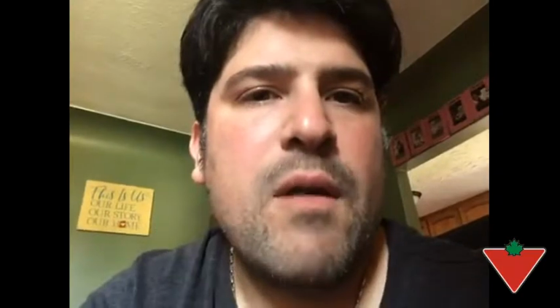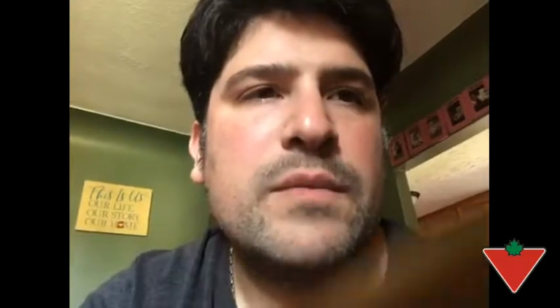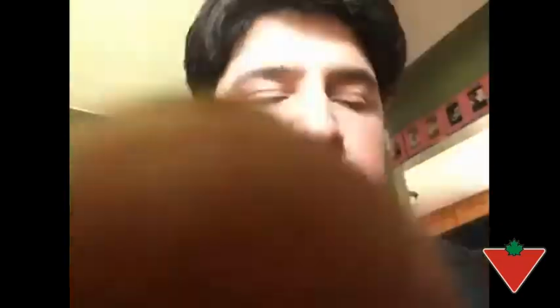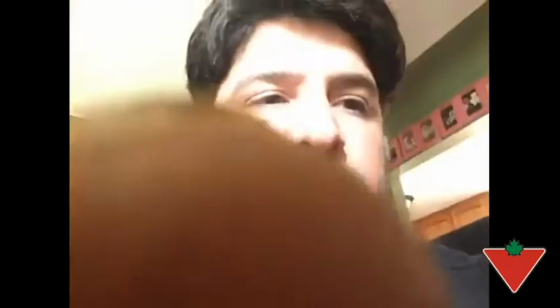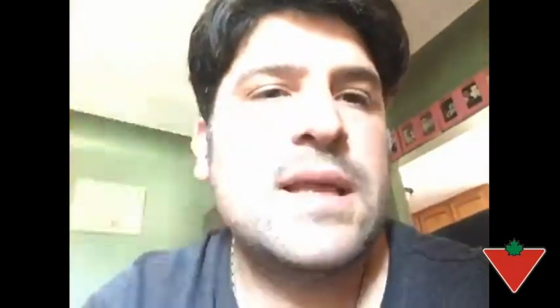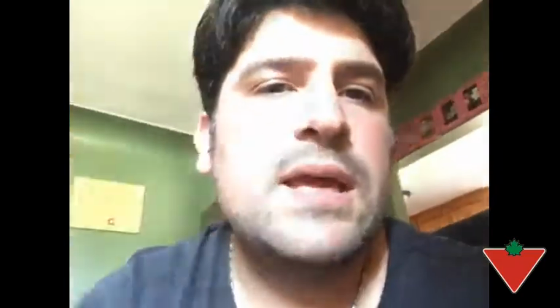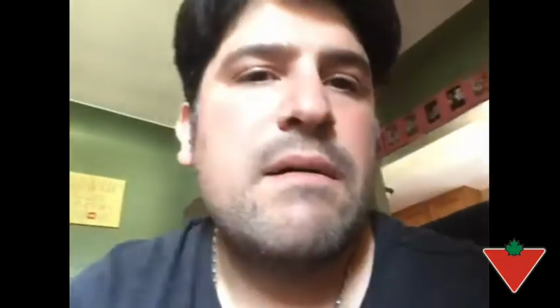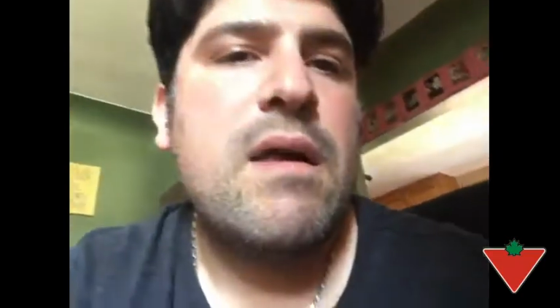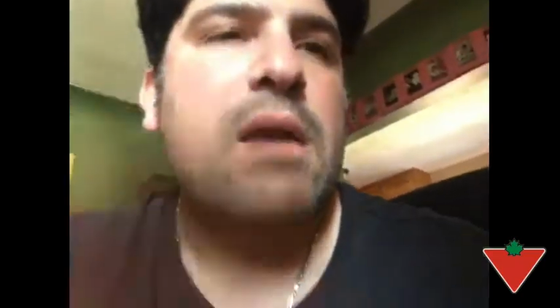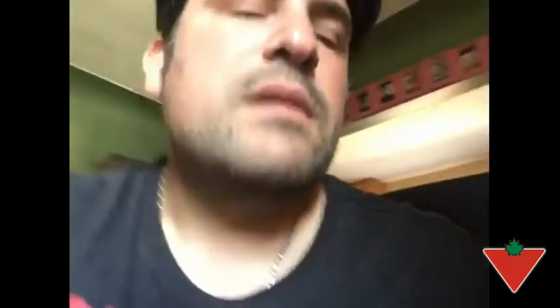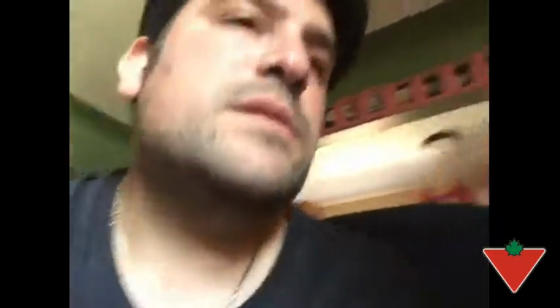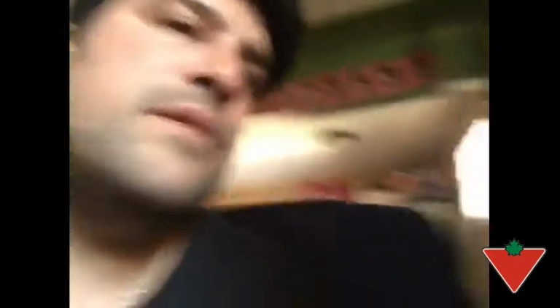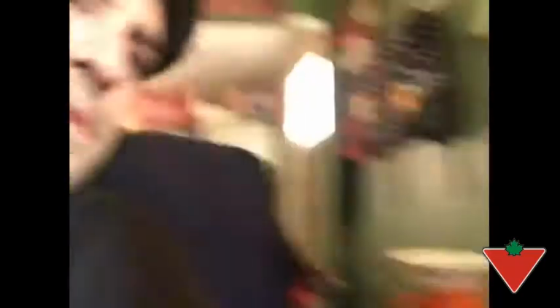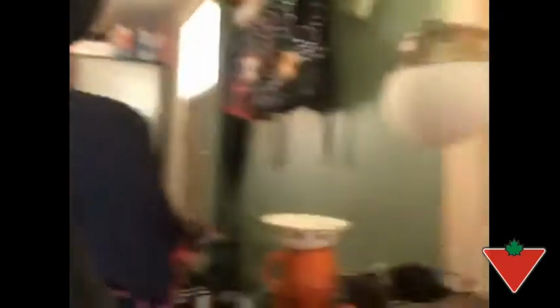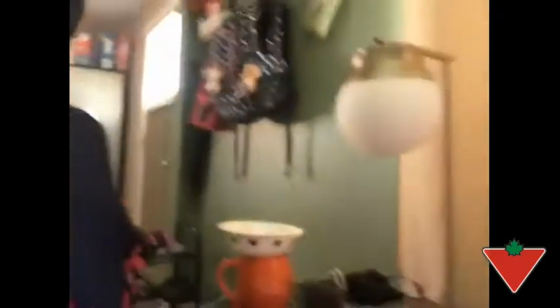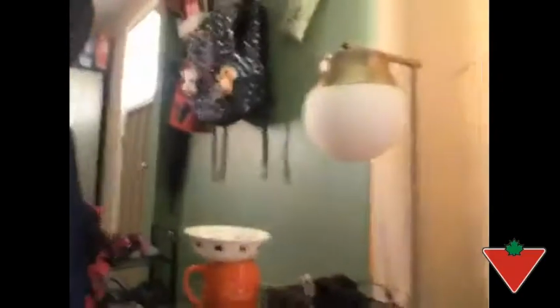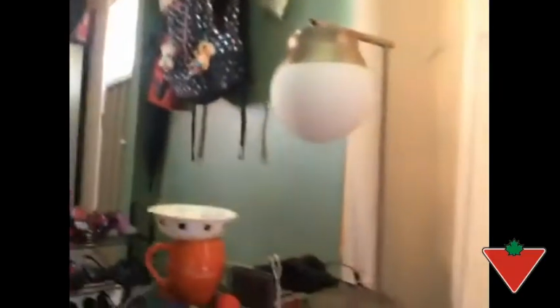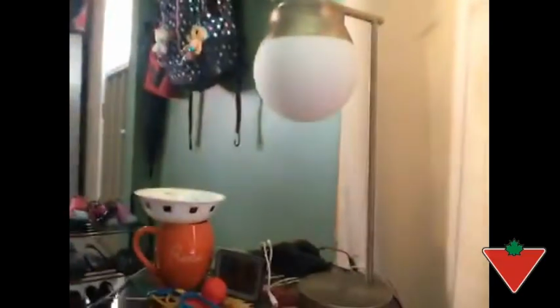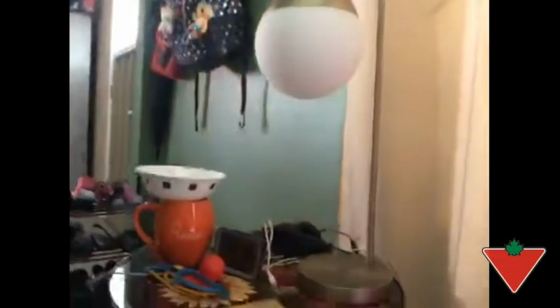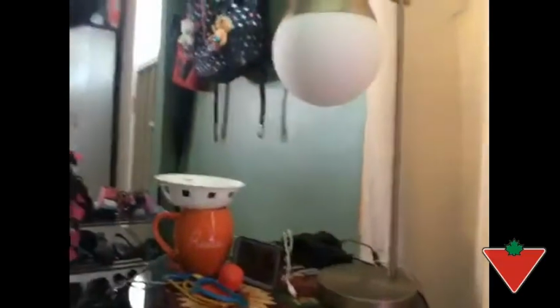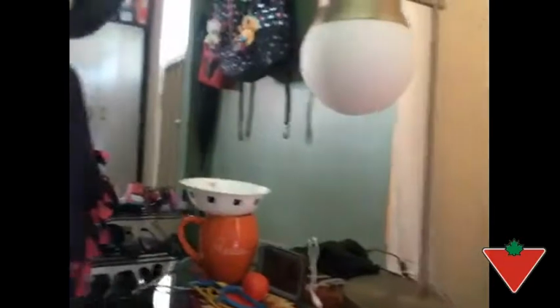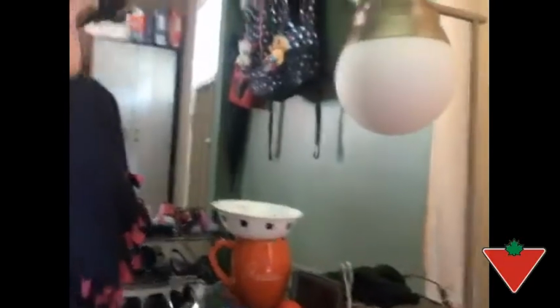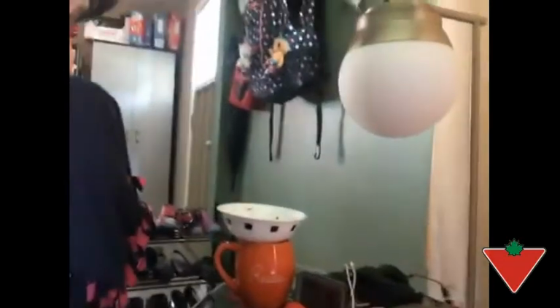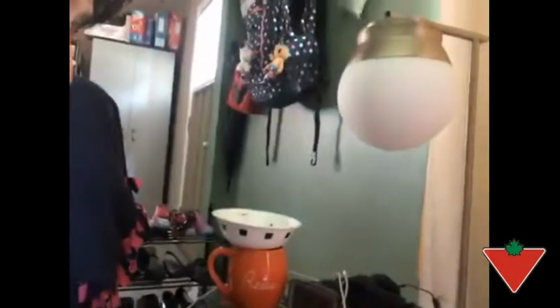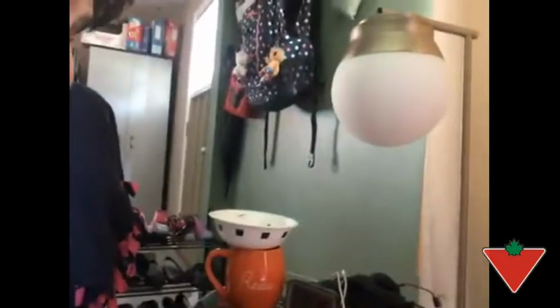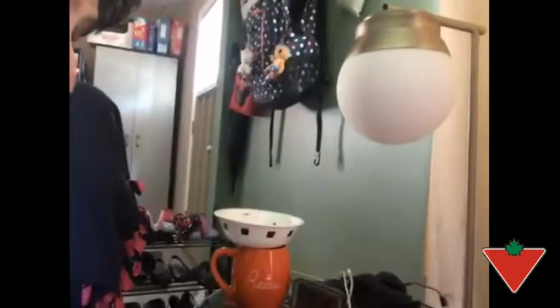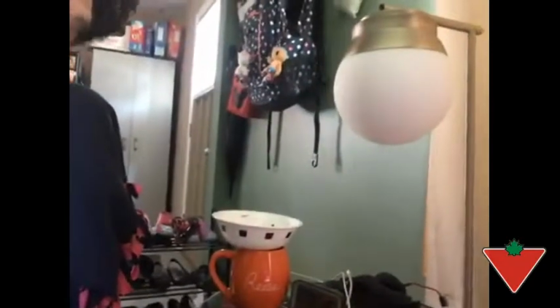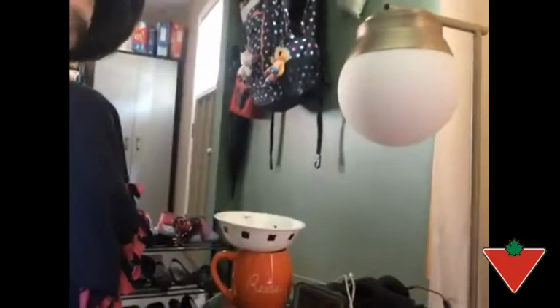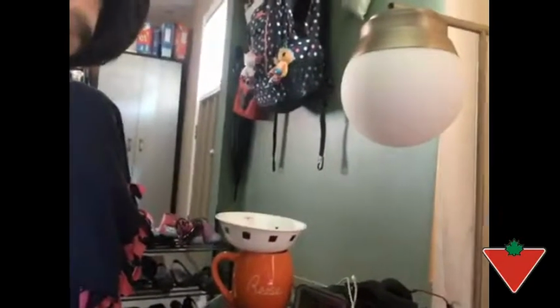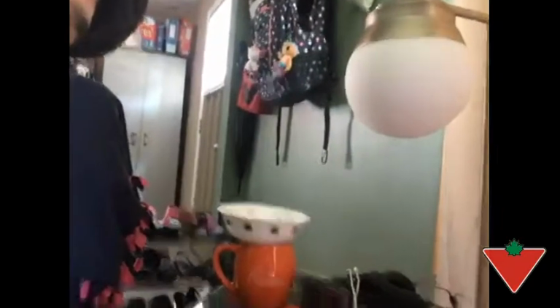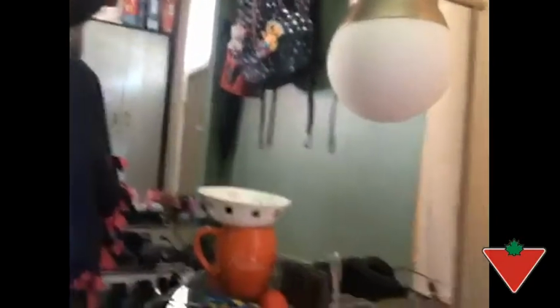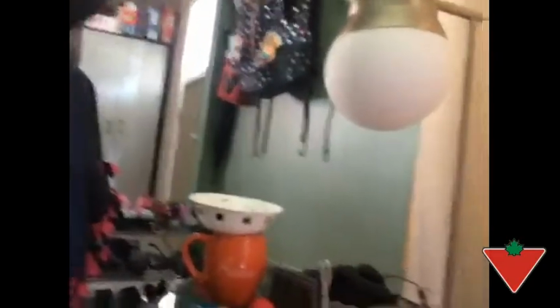It's a really nice light. As you can see here, it's probably about two feet high or so.